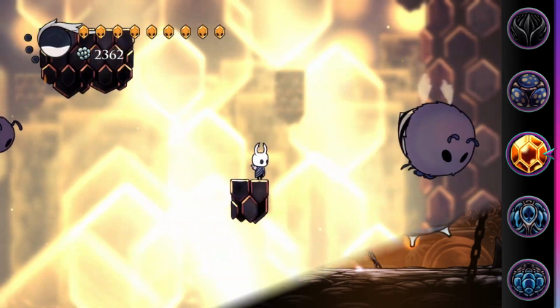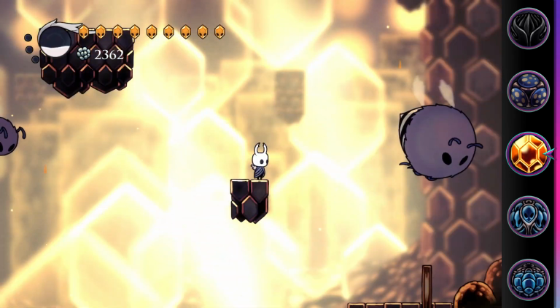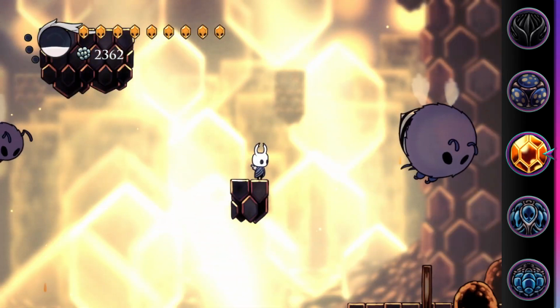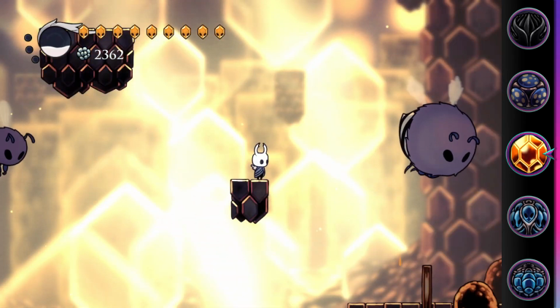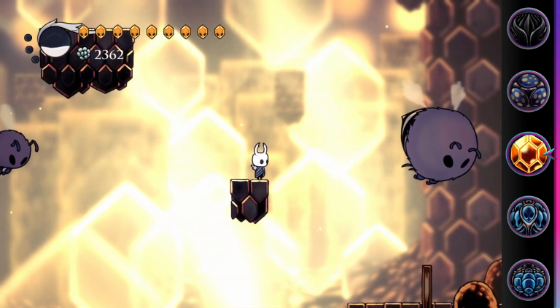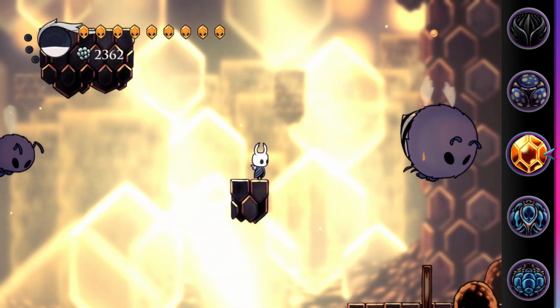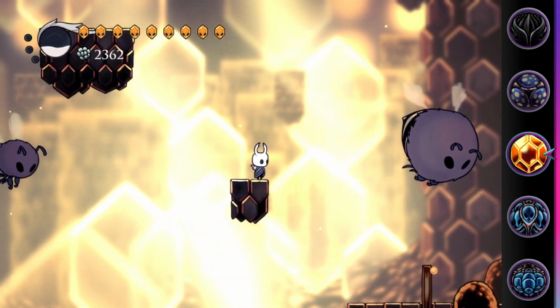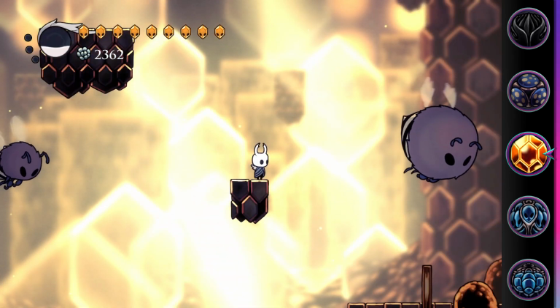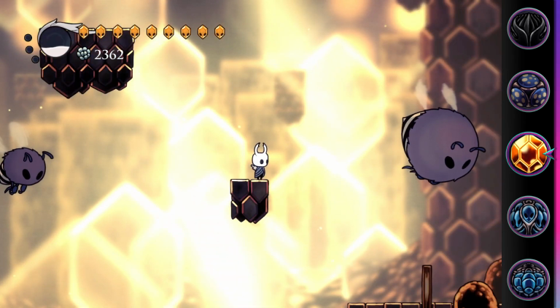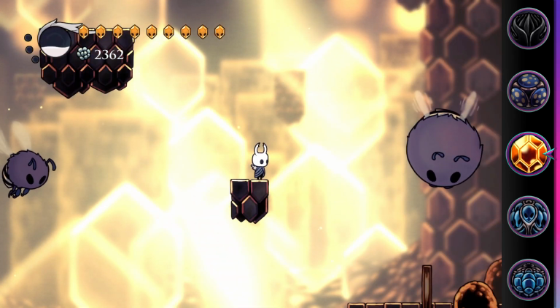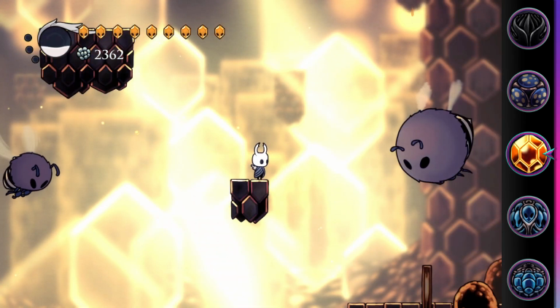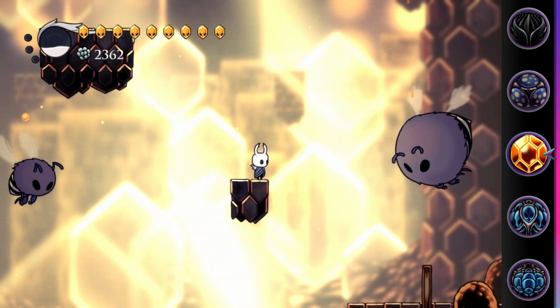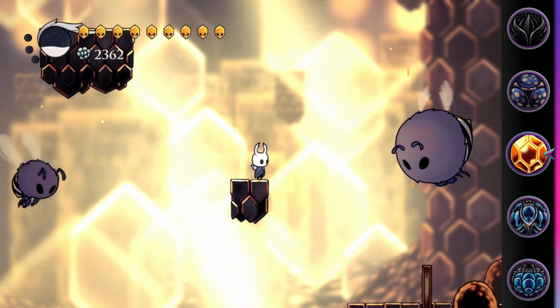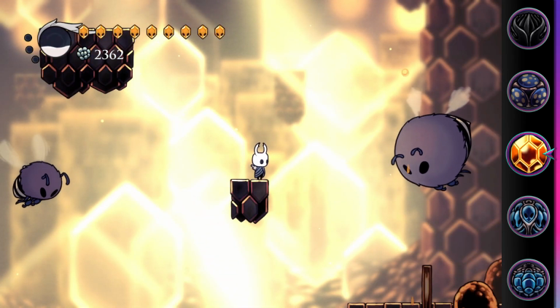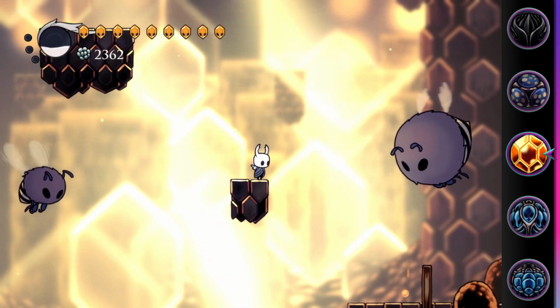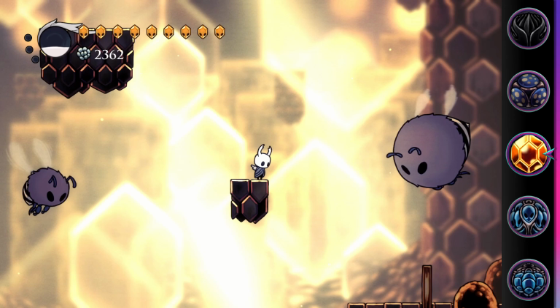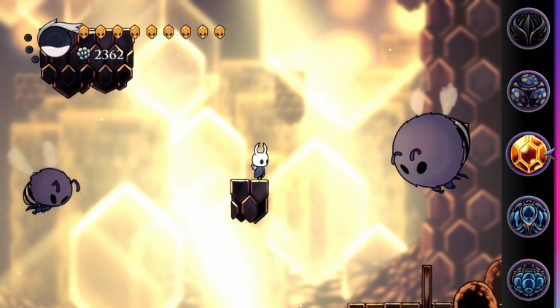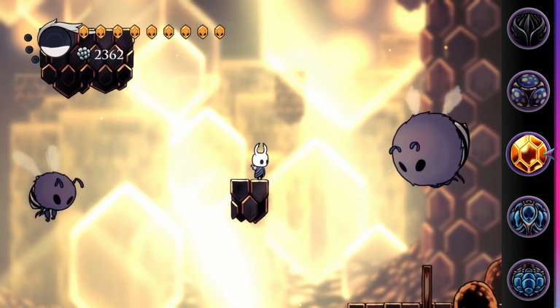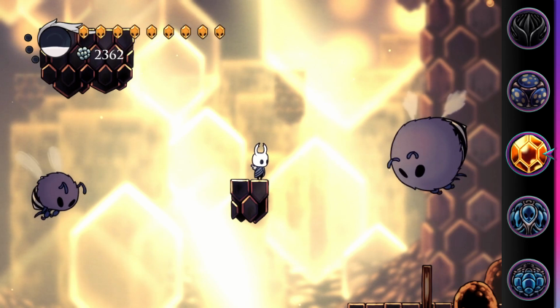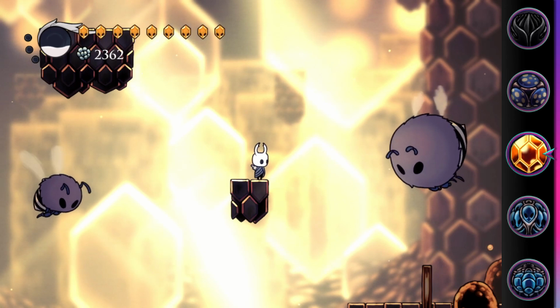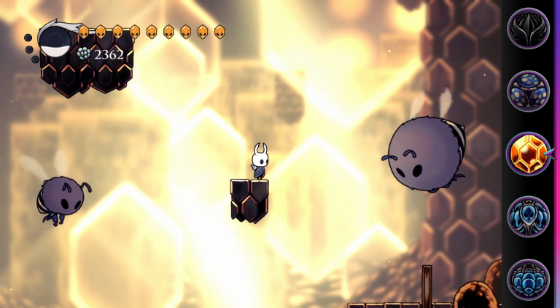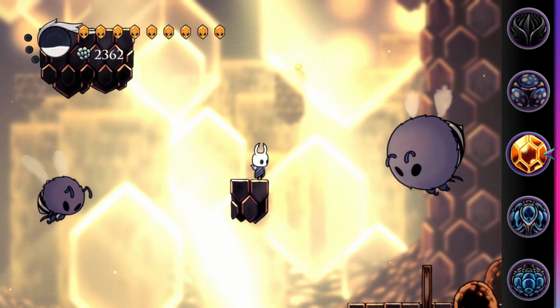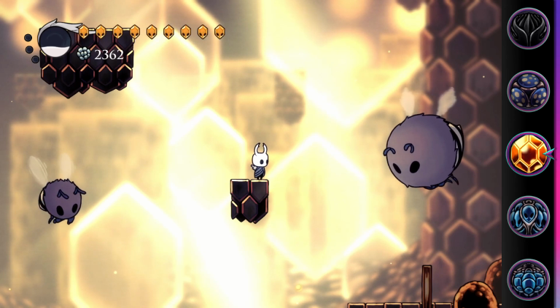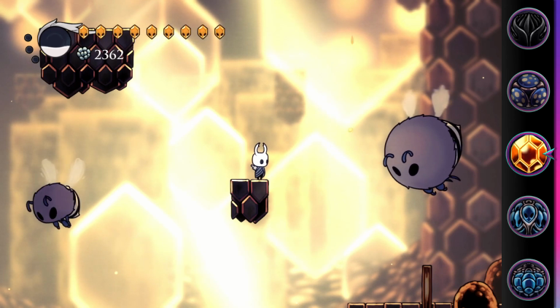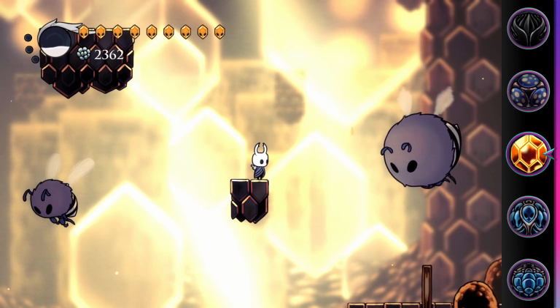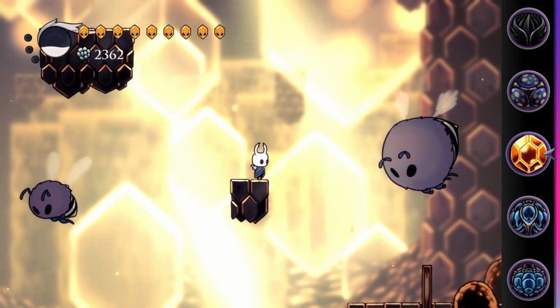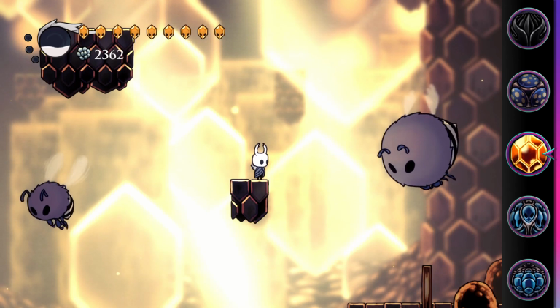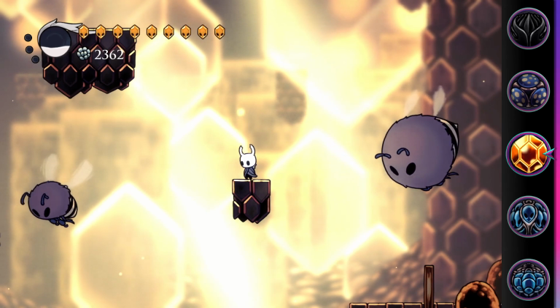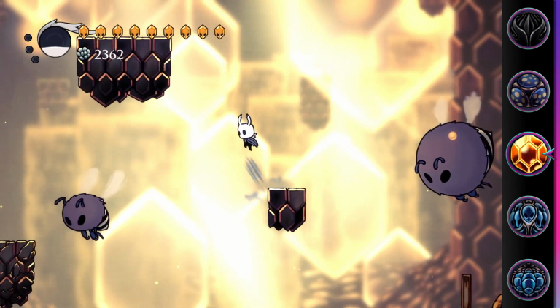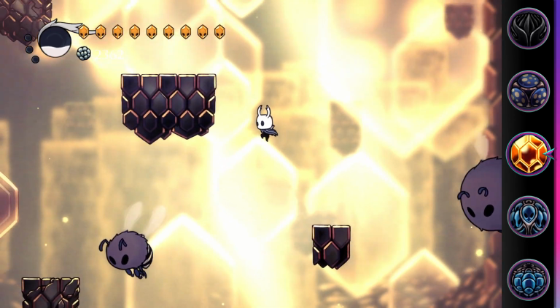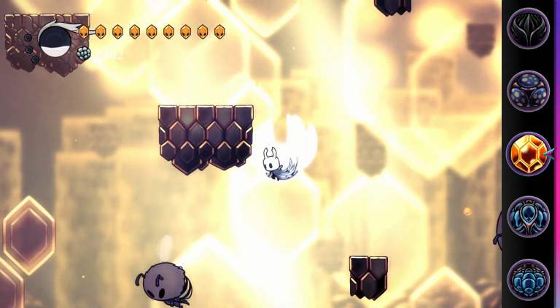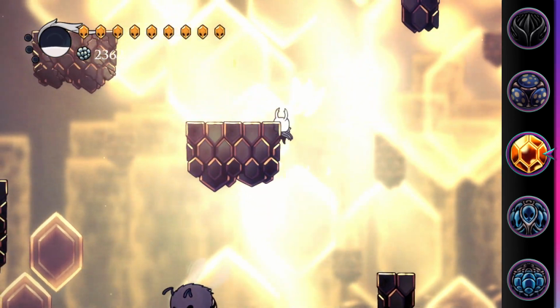Equipping Hive Blood will also render enemies in the Hive passive, which is useful if you ever have a reason to go back to the area.